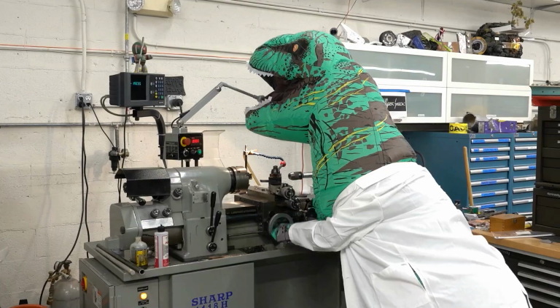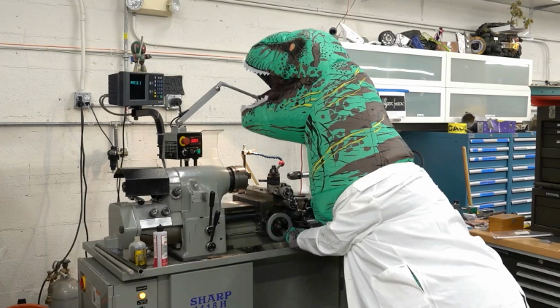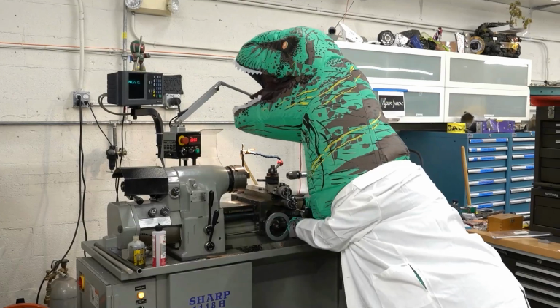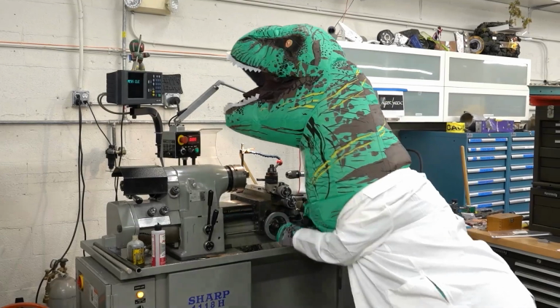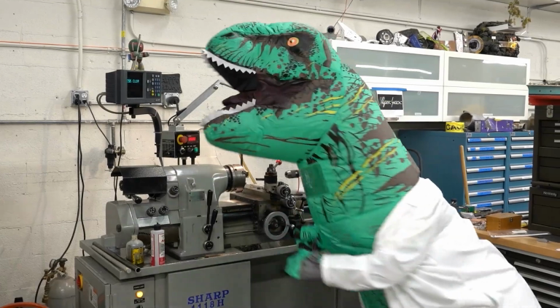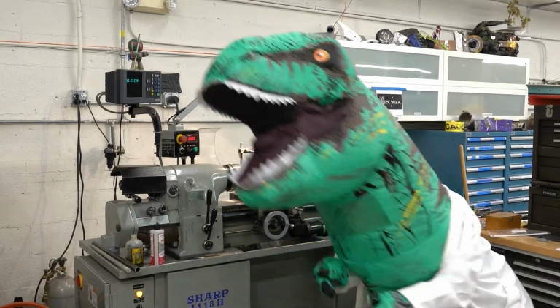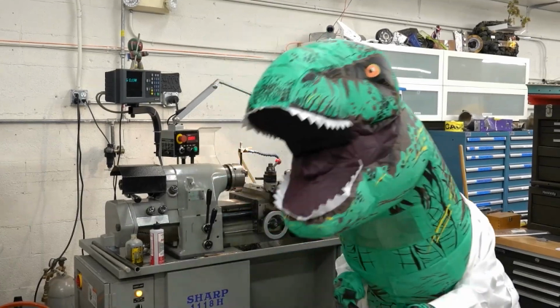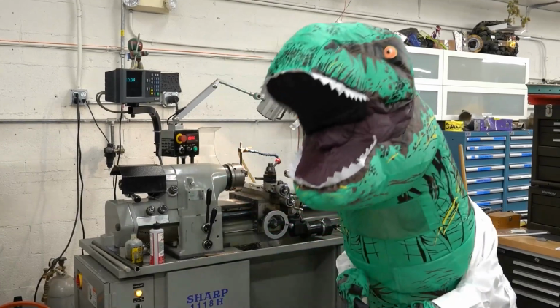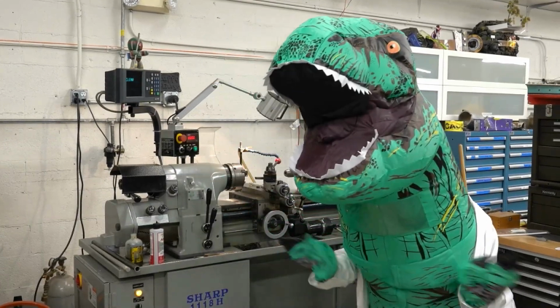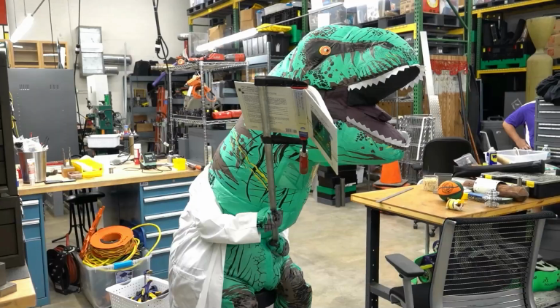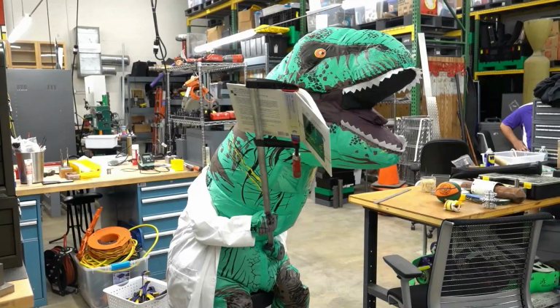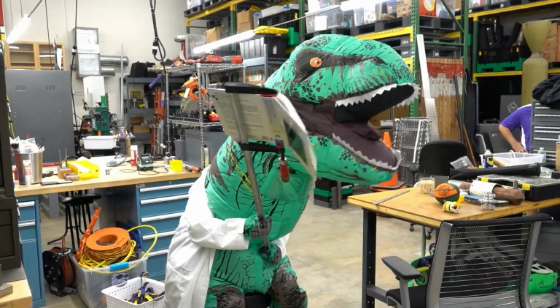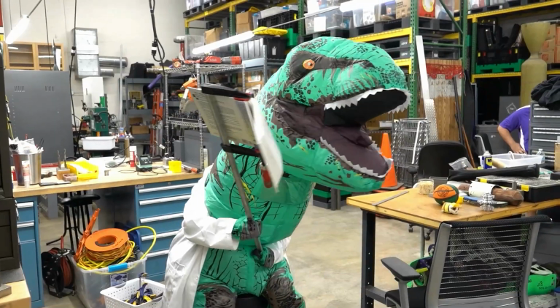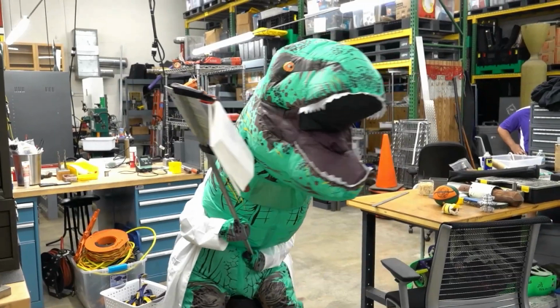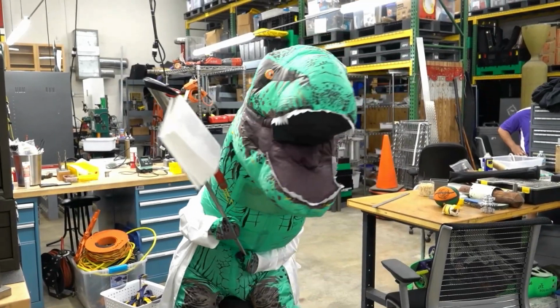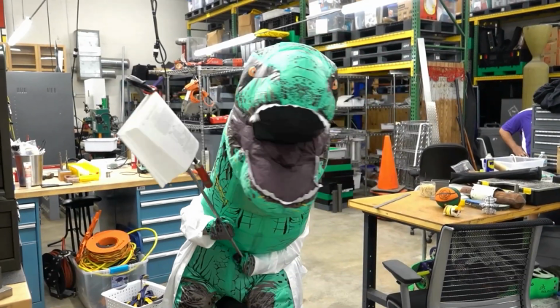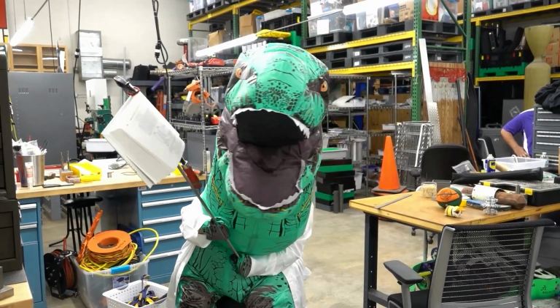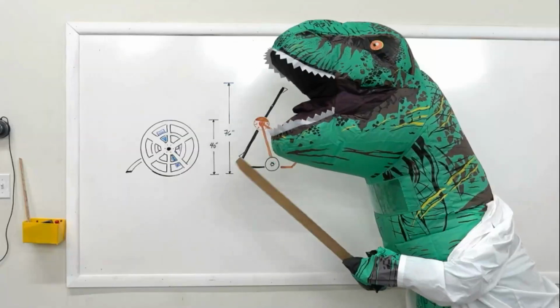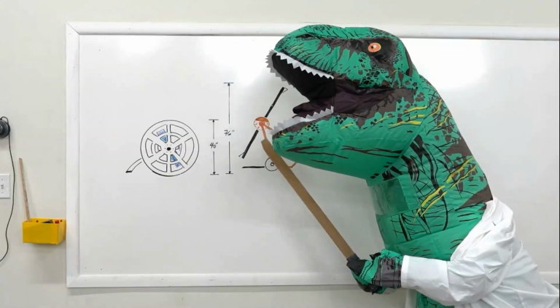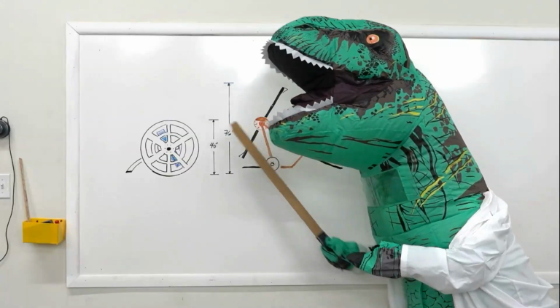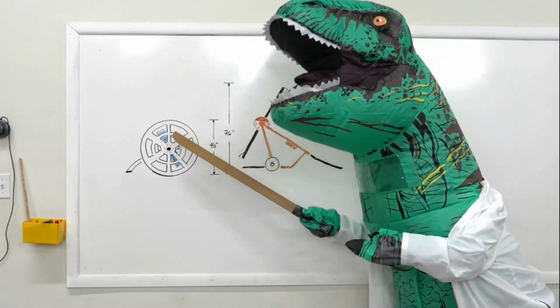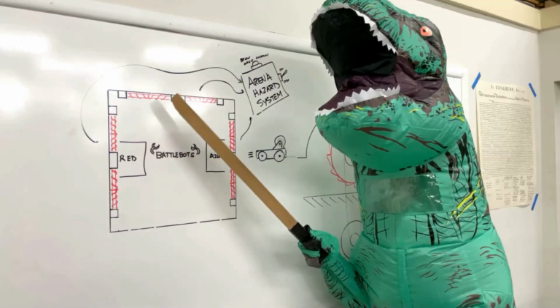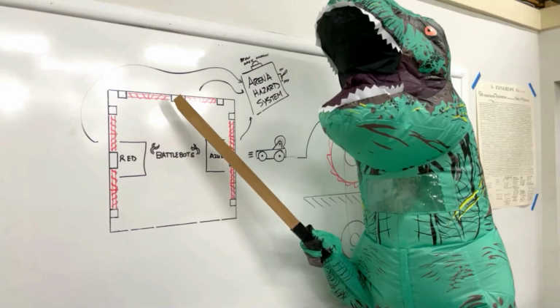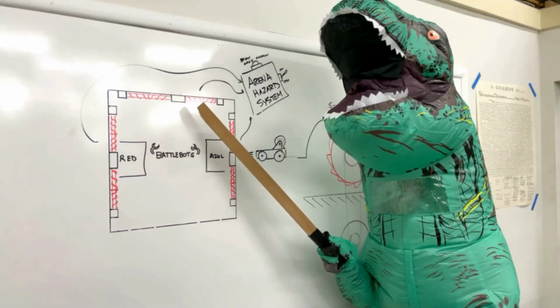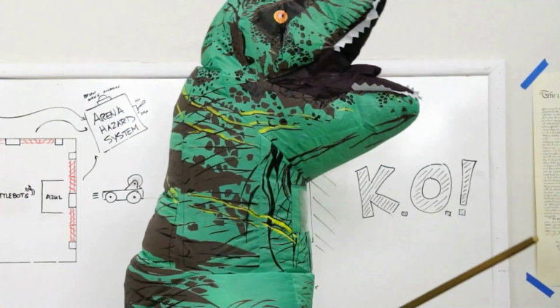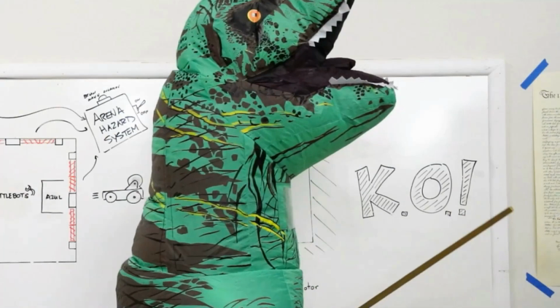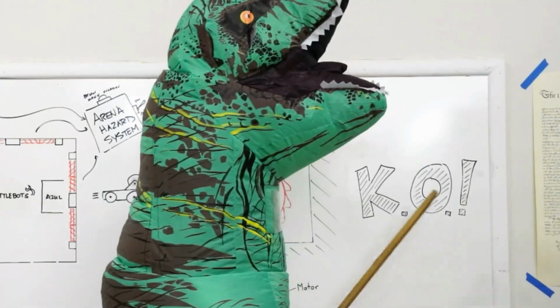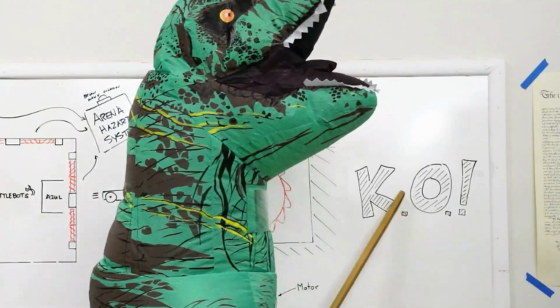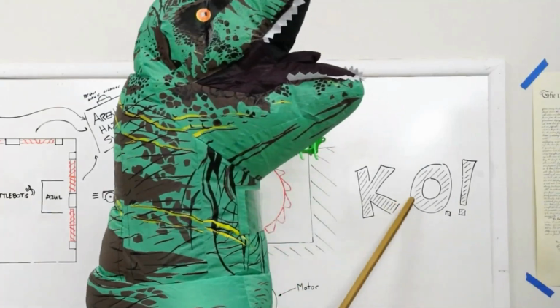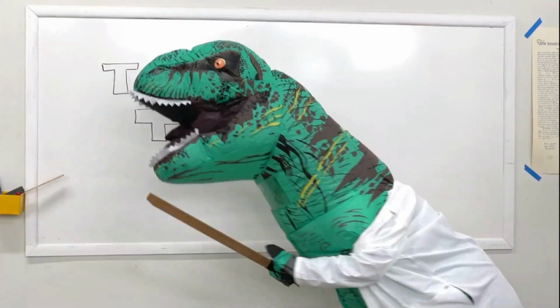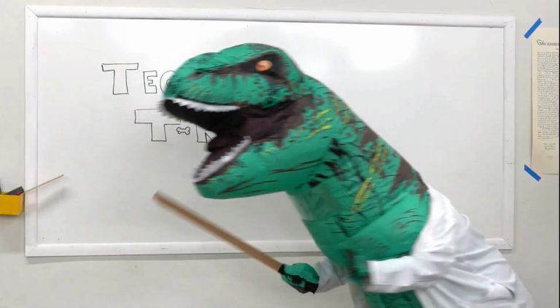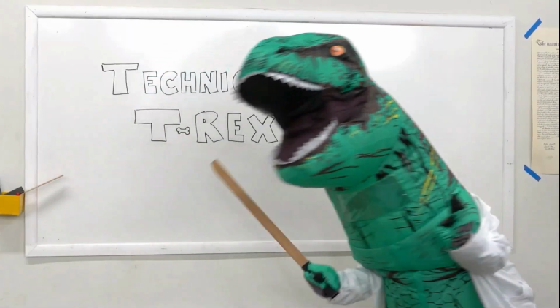Technical T-Rex. The T in T-Rex stands for technical.